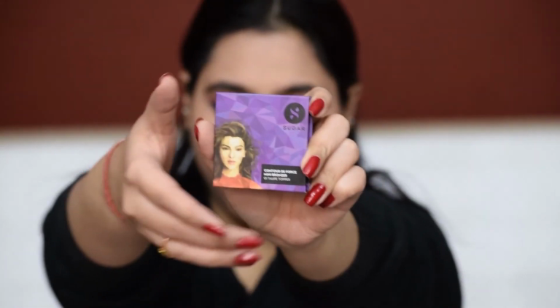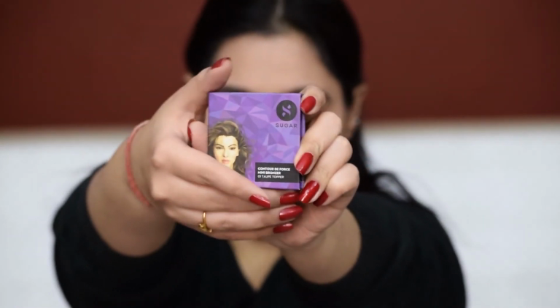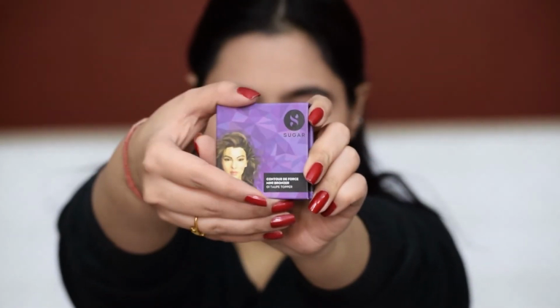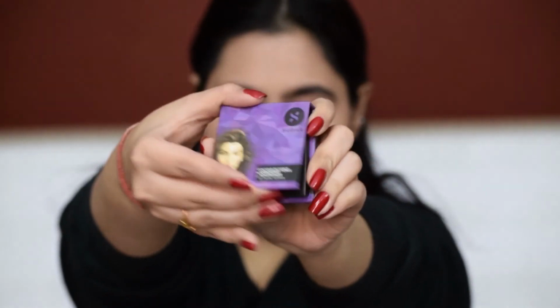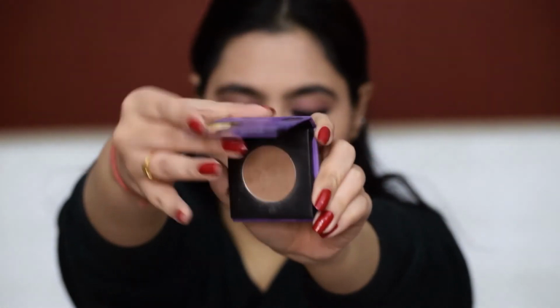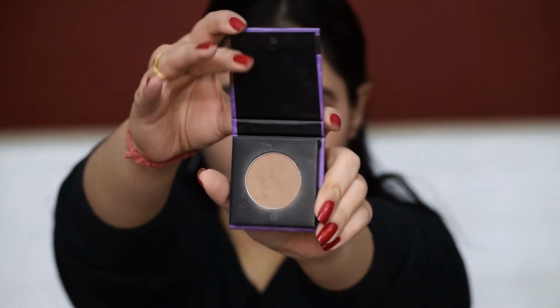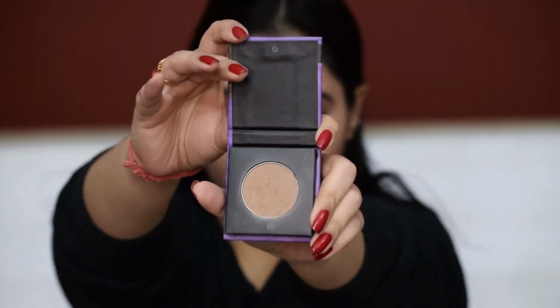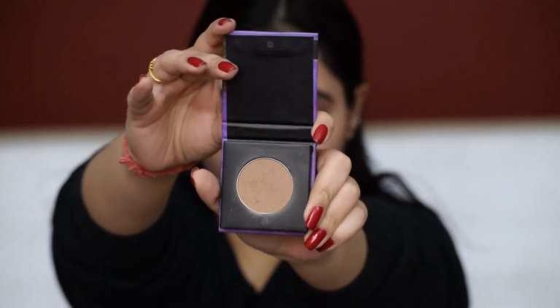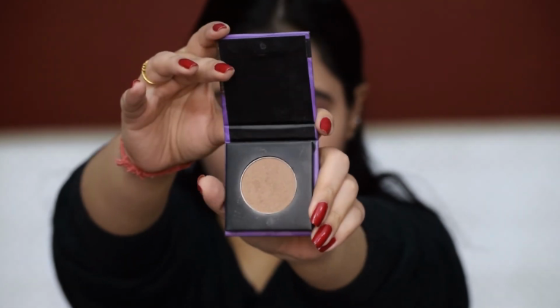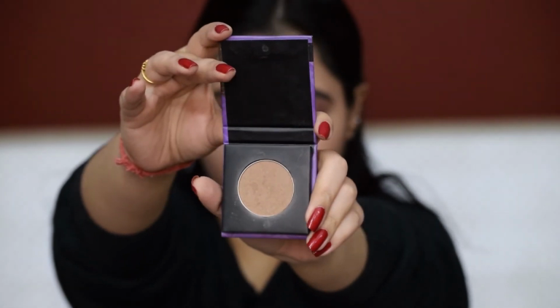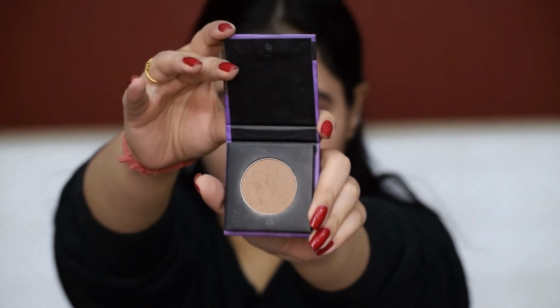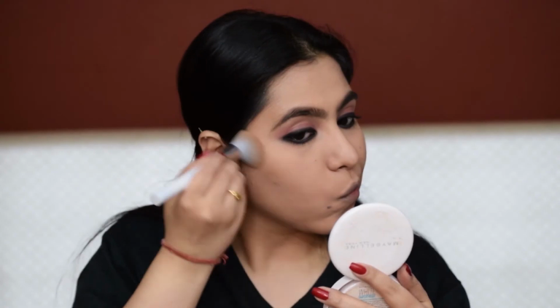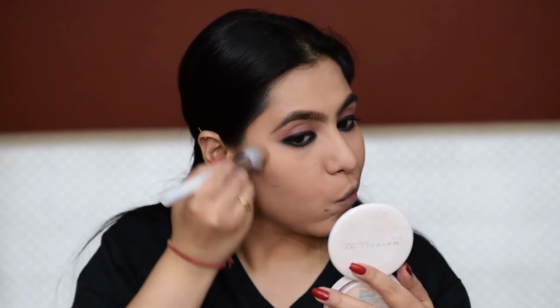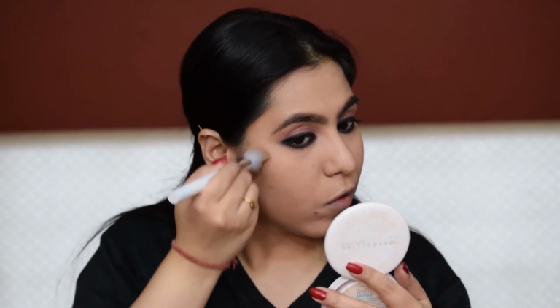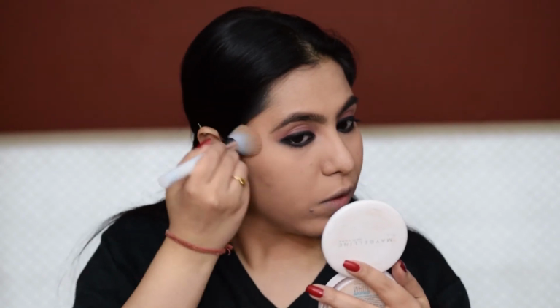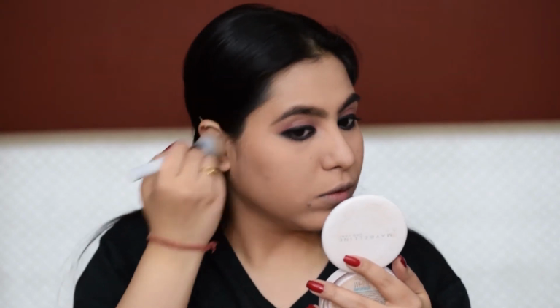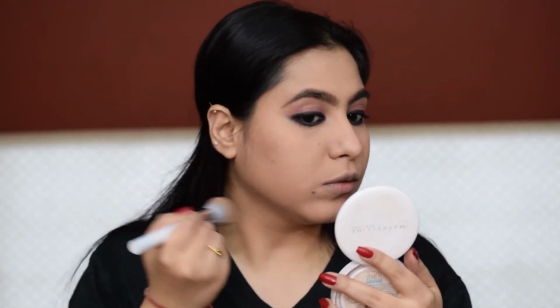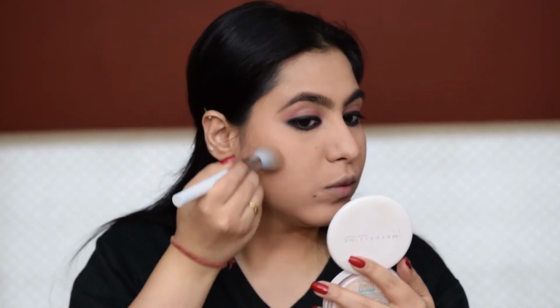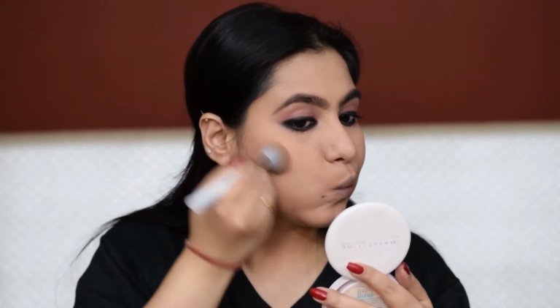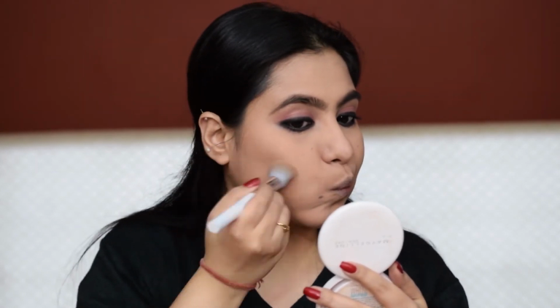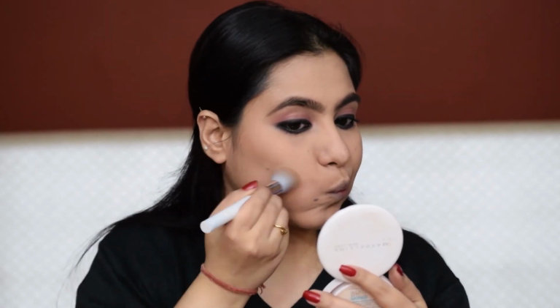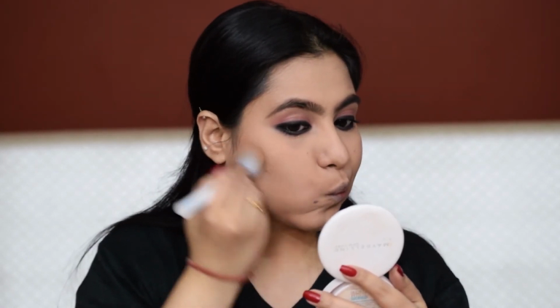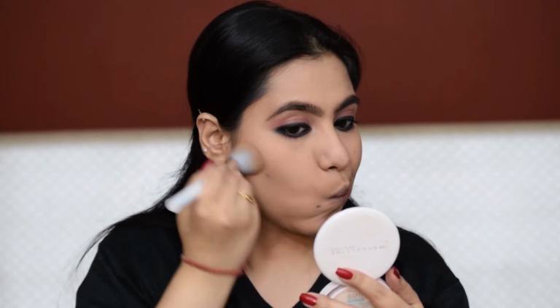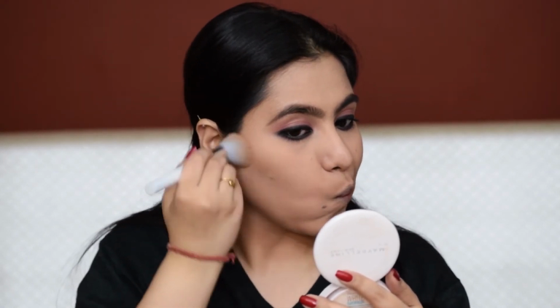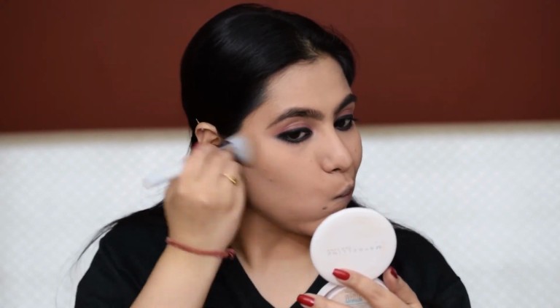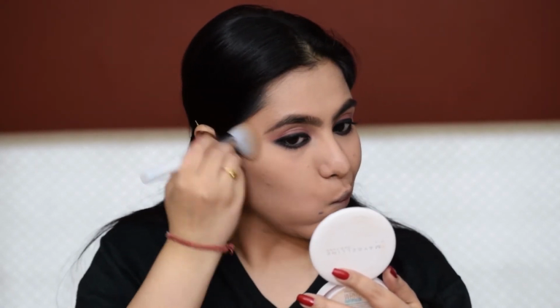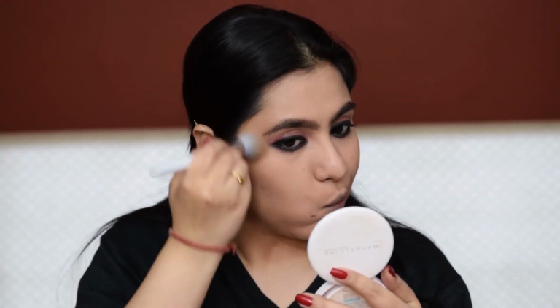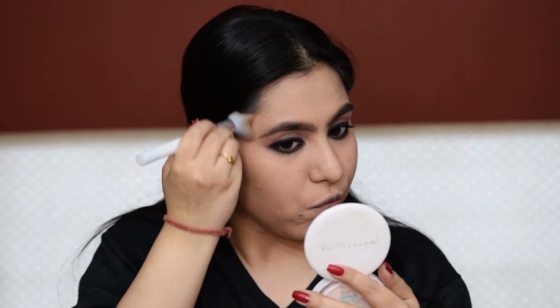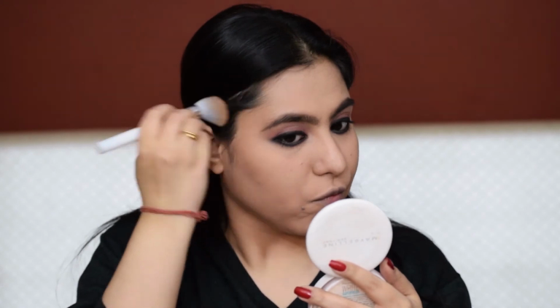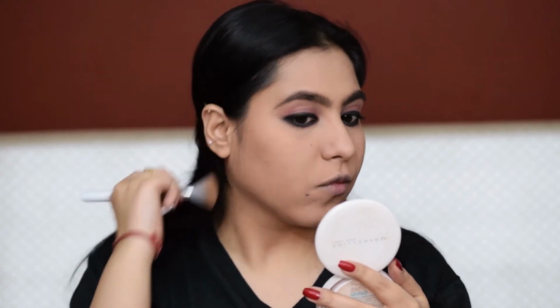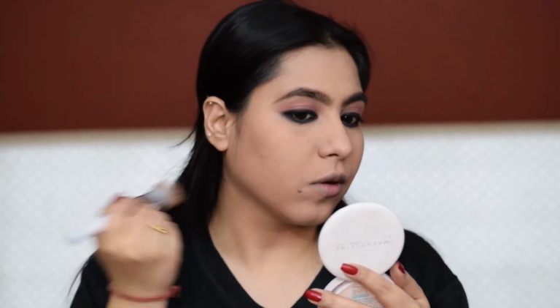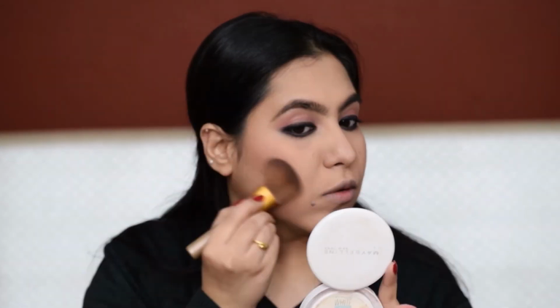Now to bring back some color to my face, I'm going to slightly bronze my face and add a mauve pinkish blush.